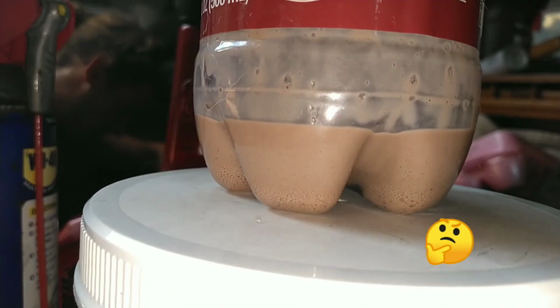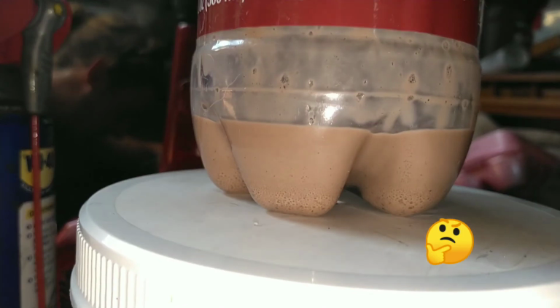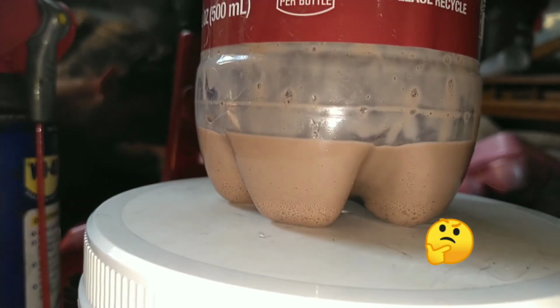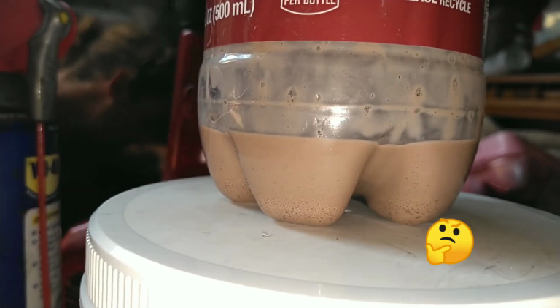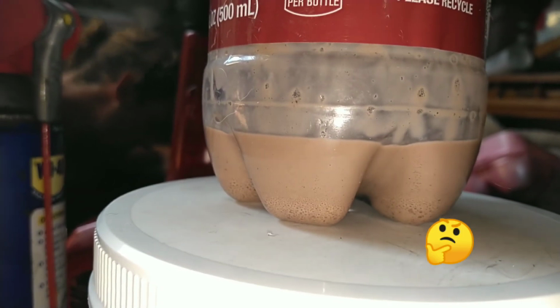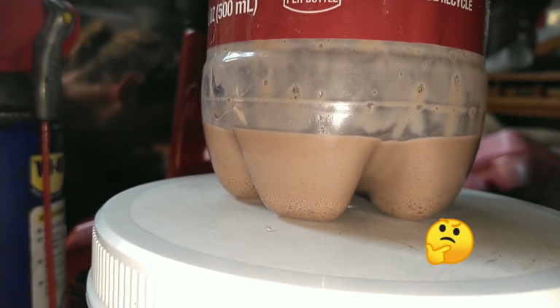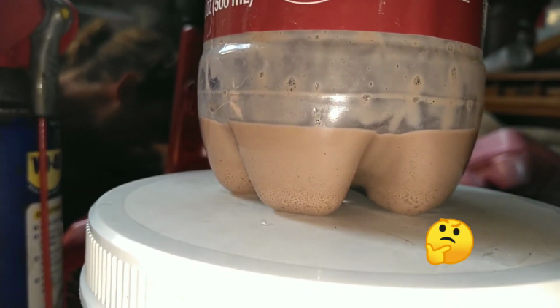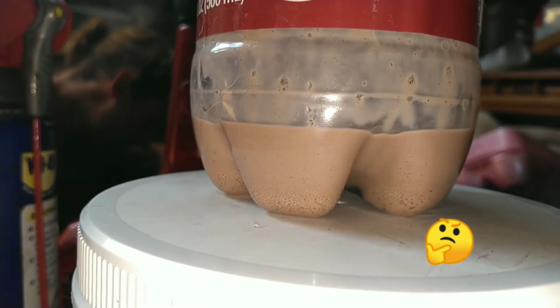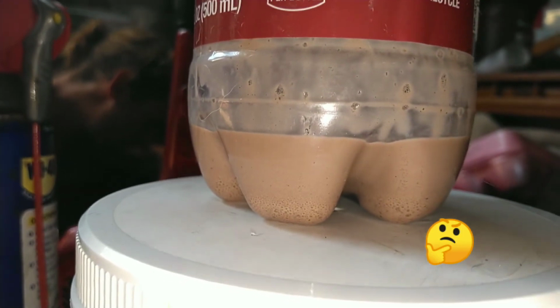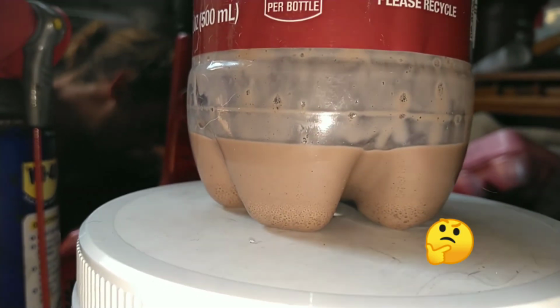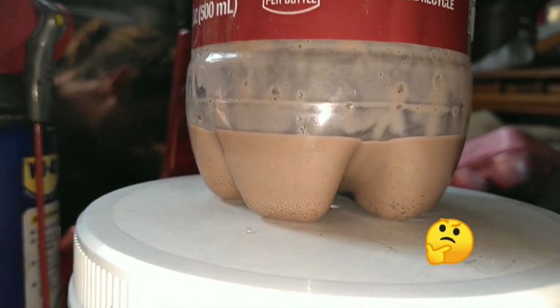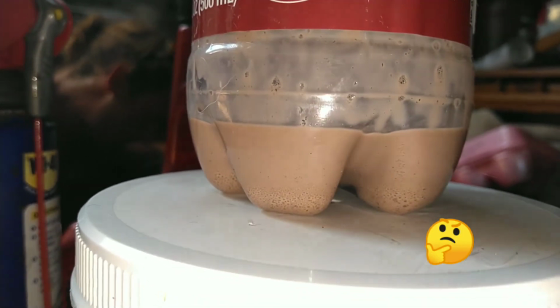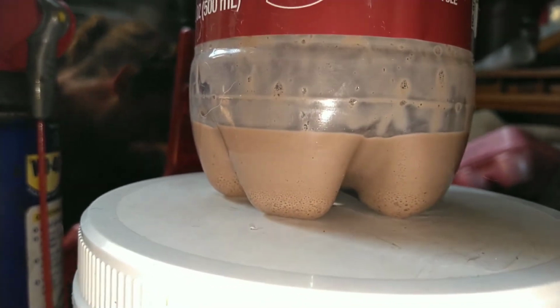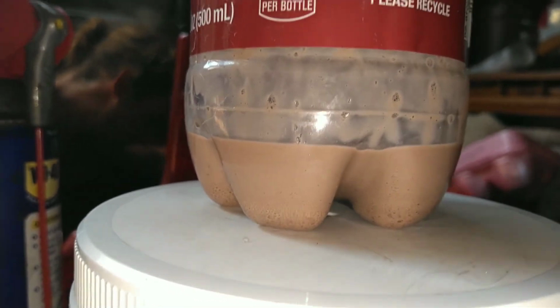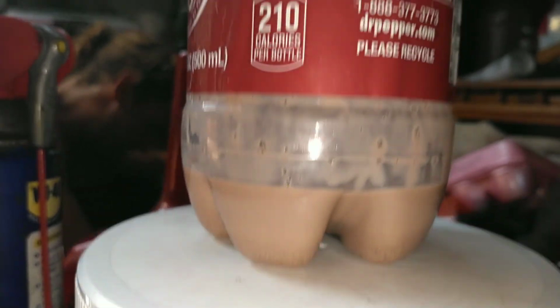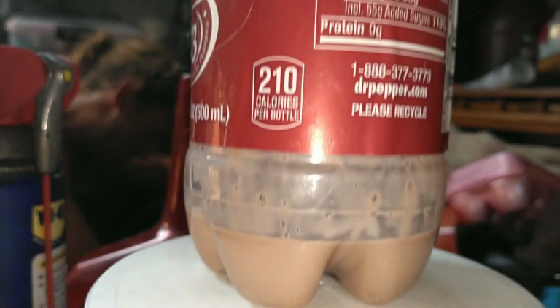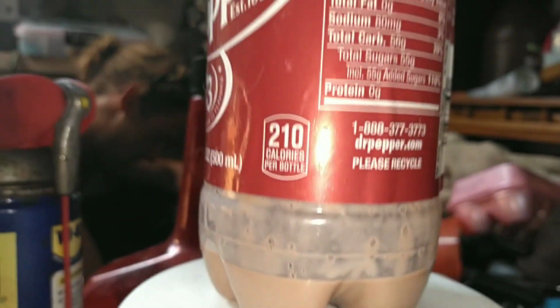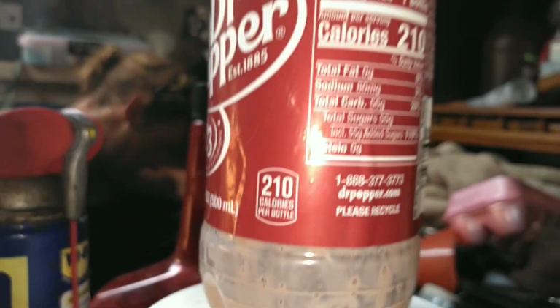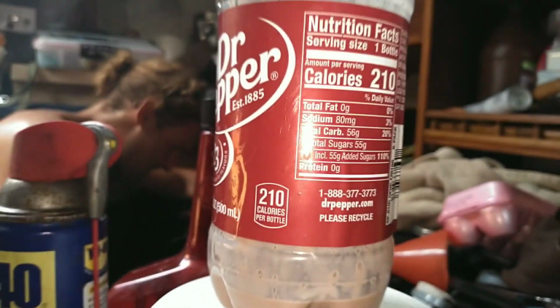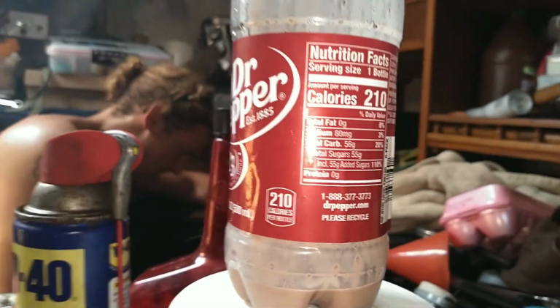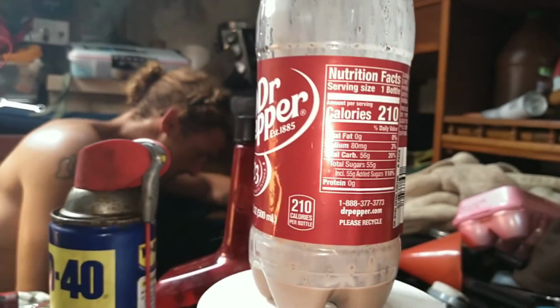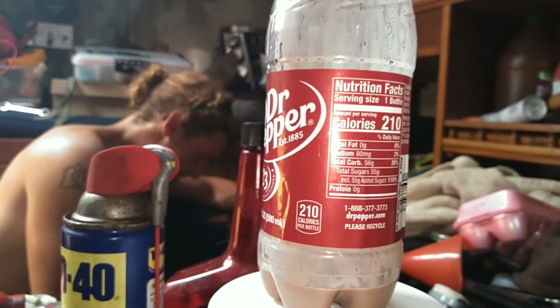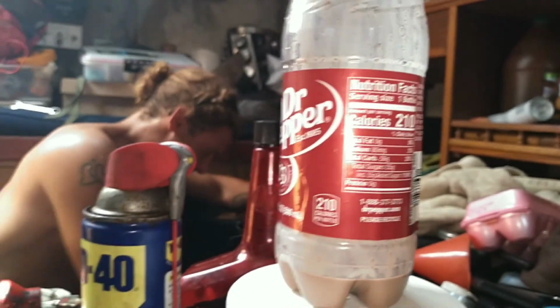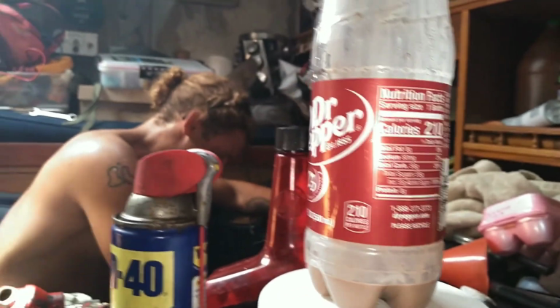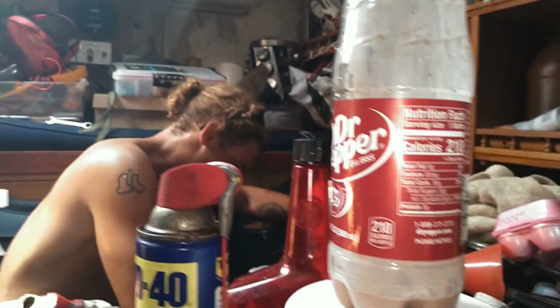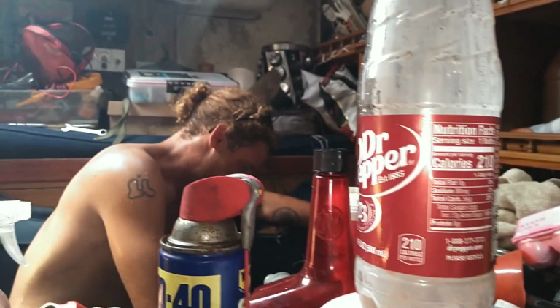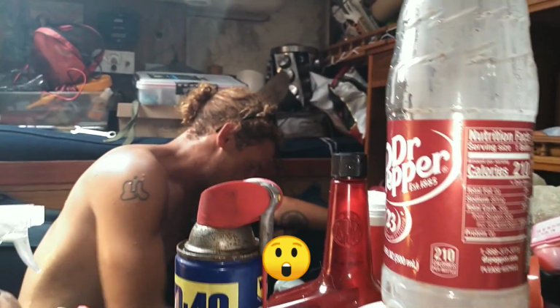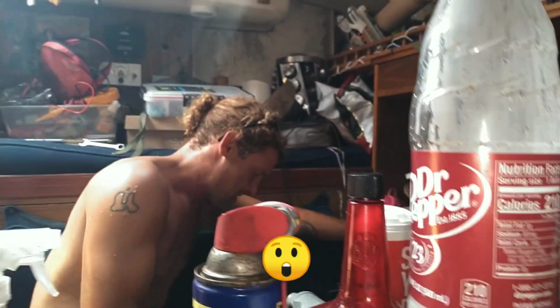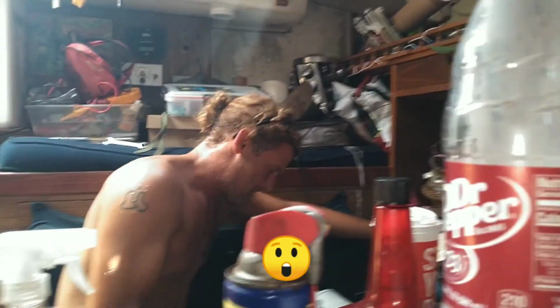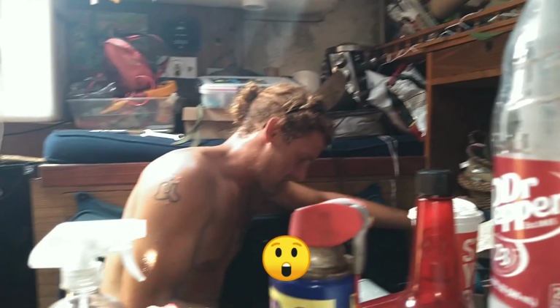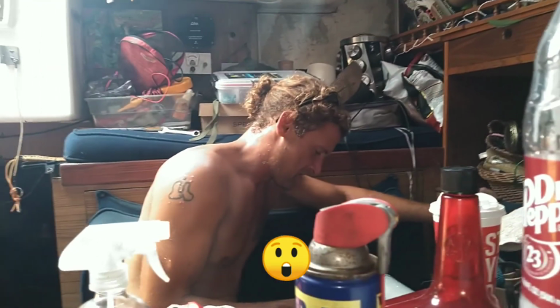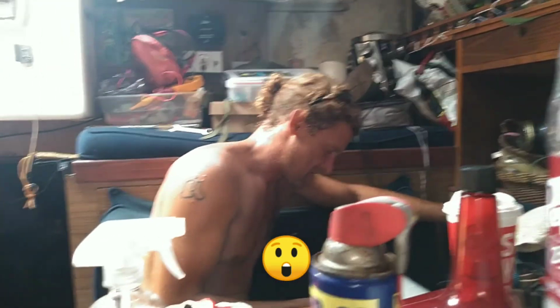That is not Dr. Pepper, folks. That is emulsified trans fluid.